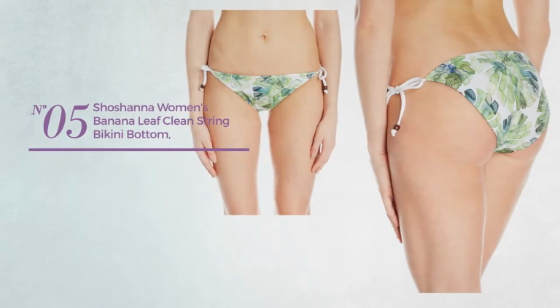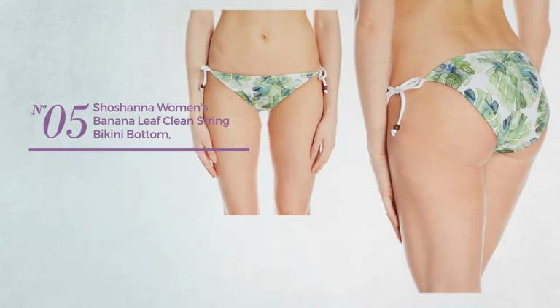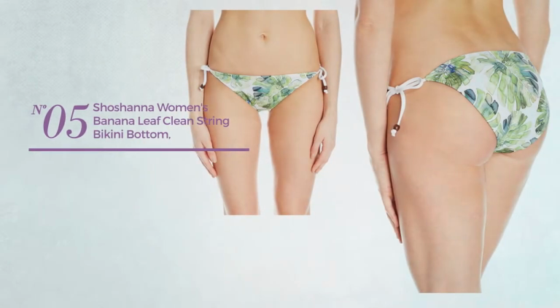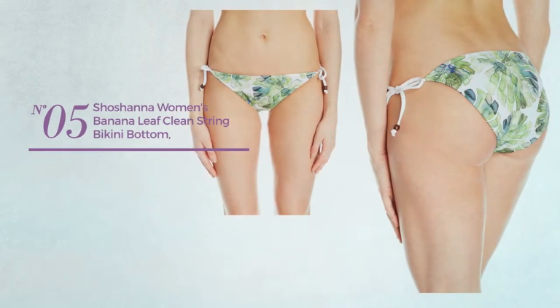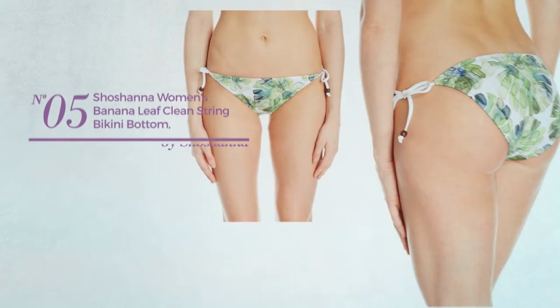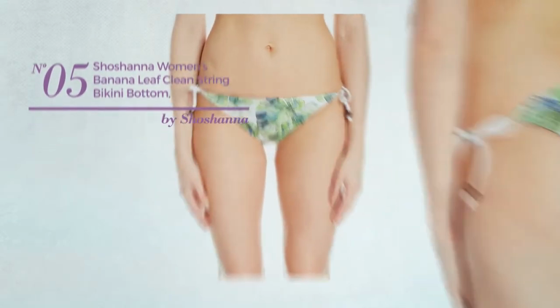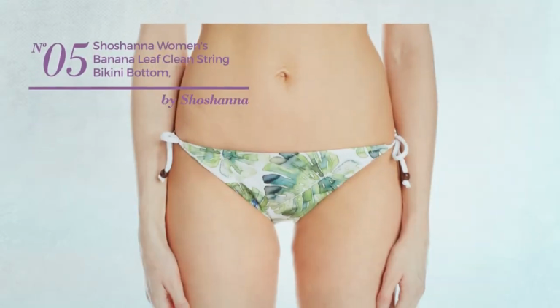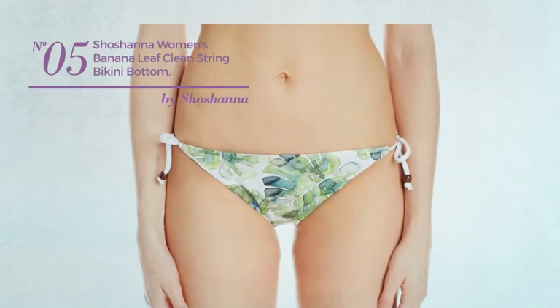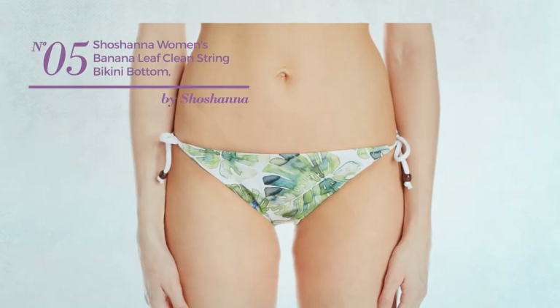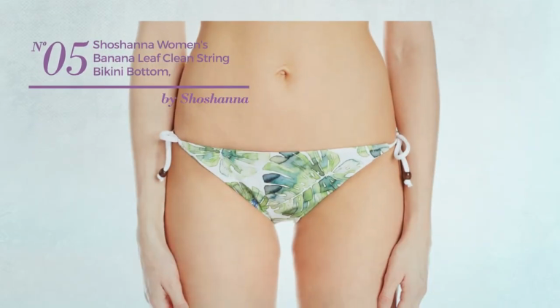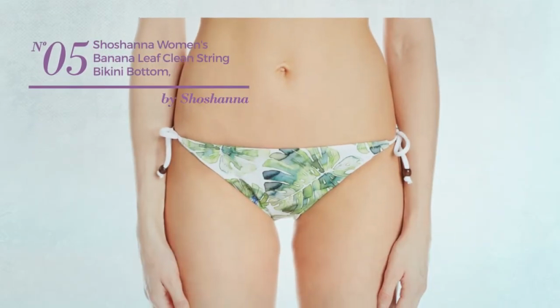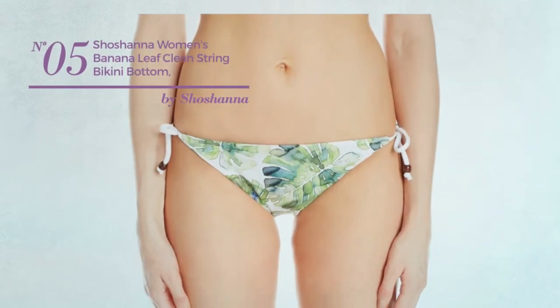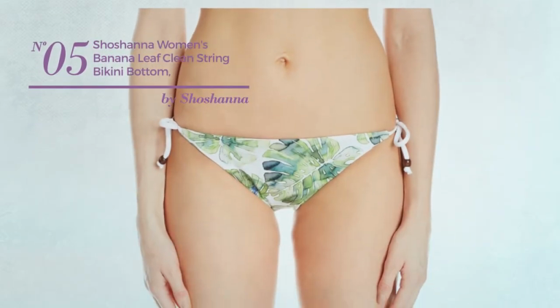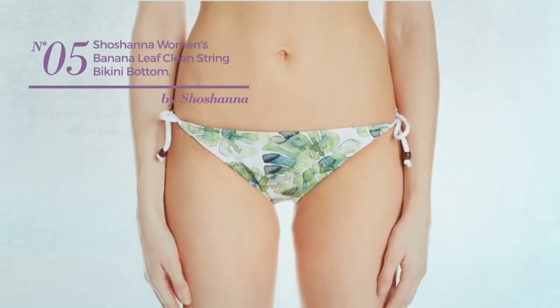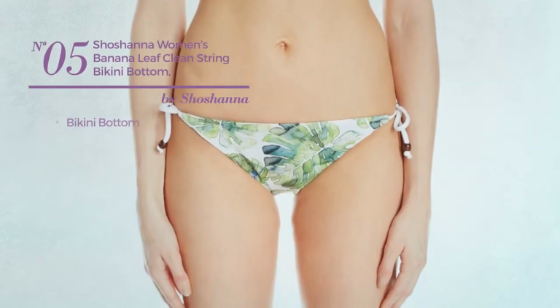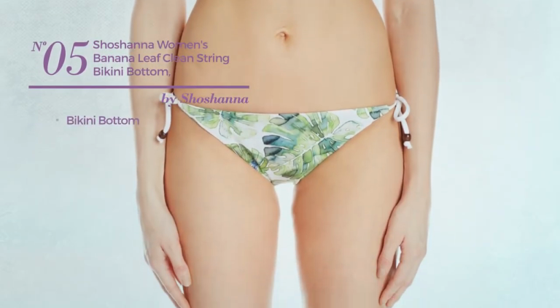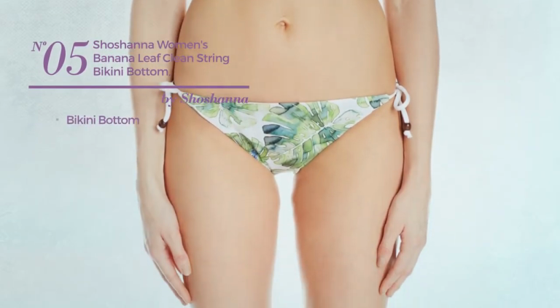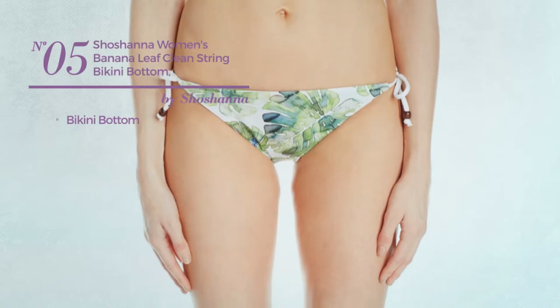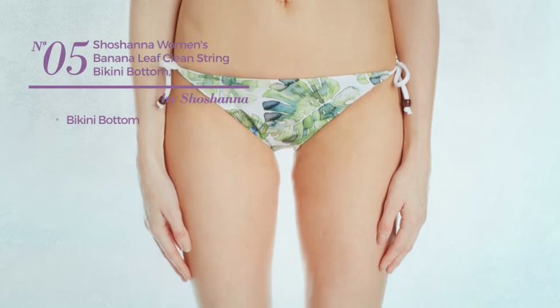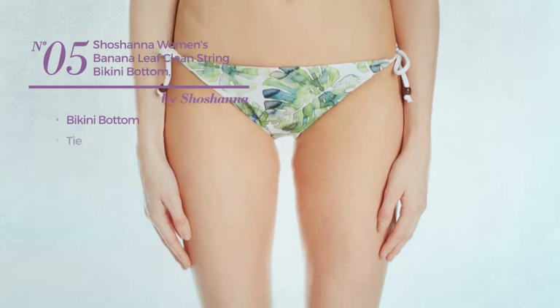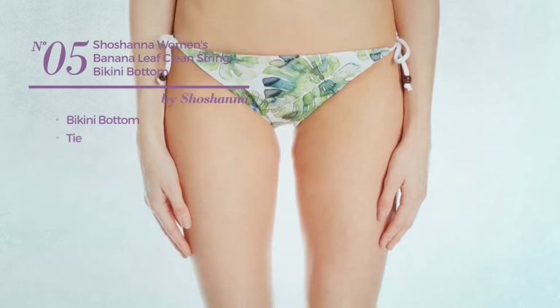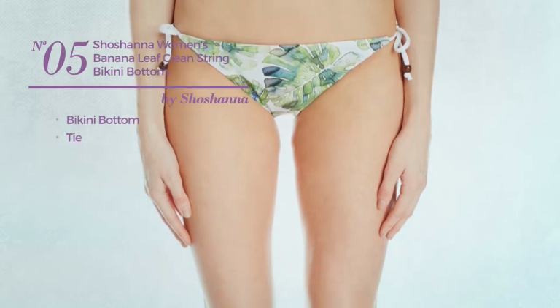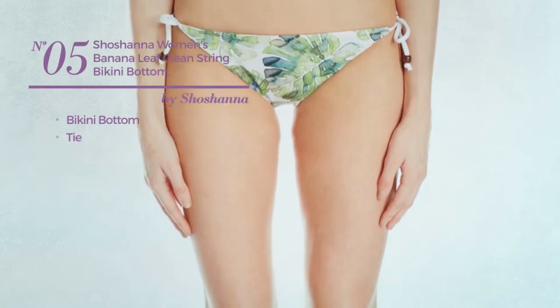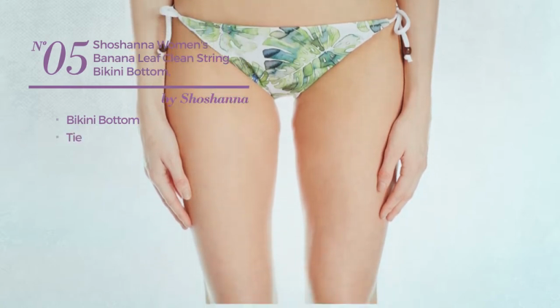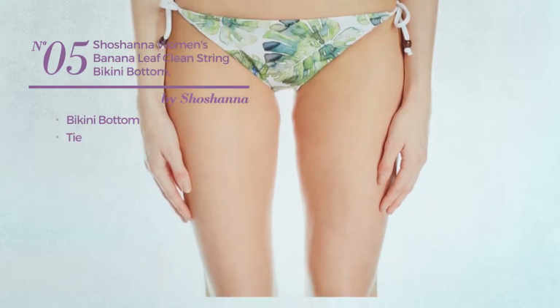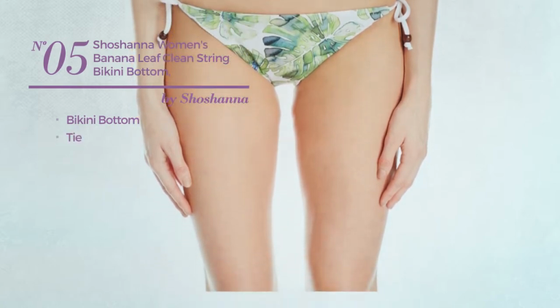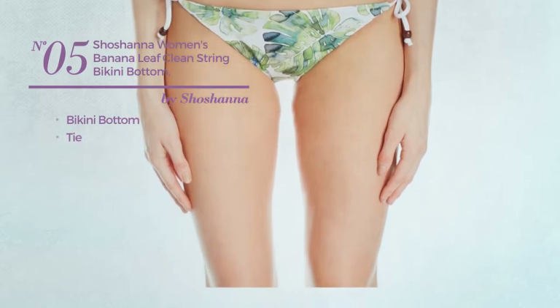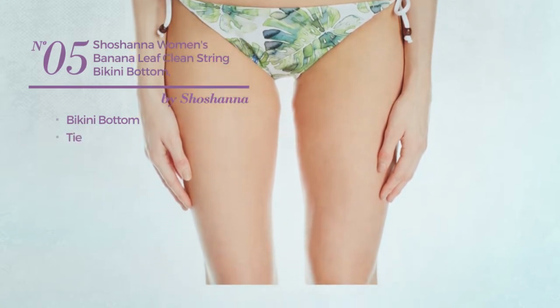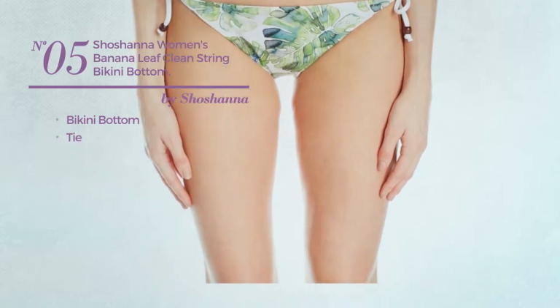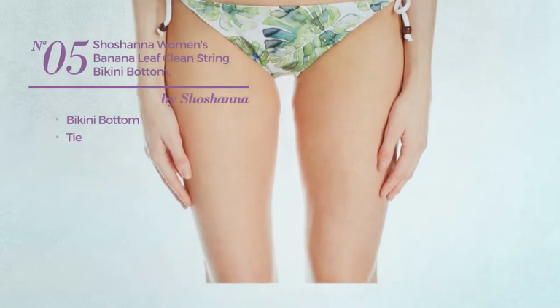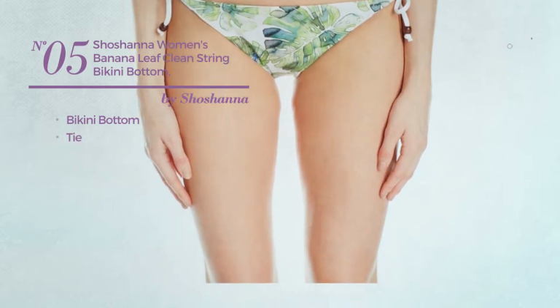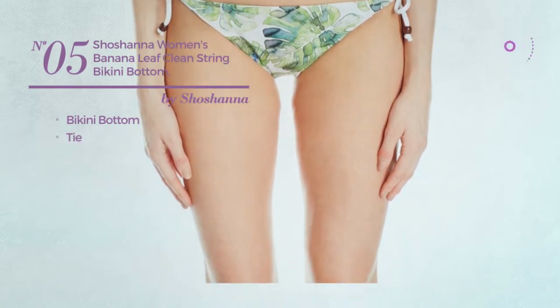Number 5, this bikini includes bikini bottom and tie. Available exclusively in this color combo.